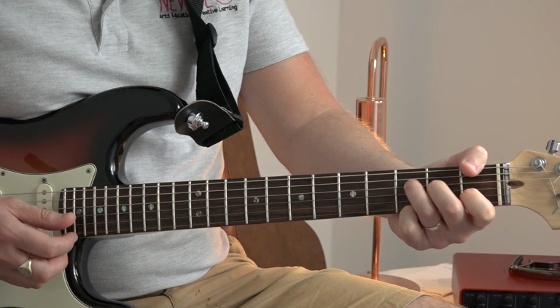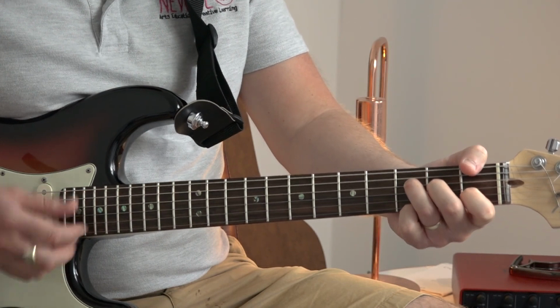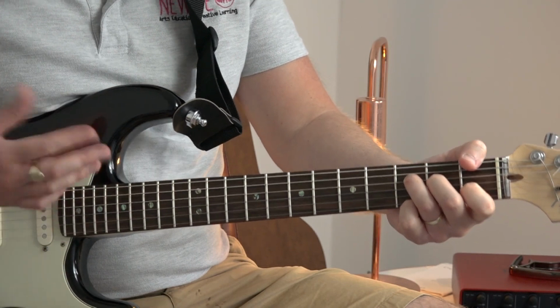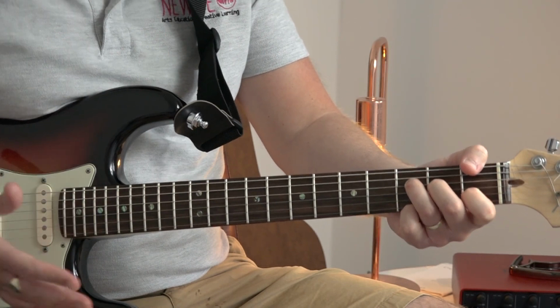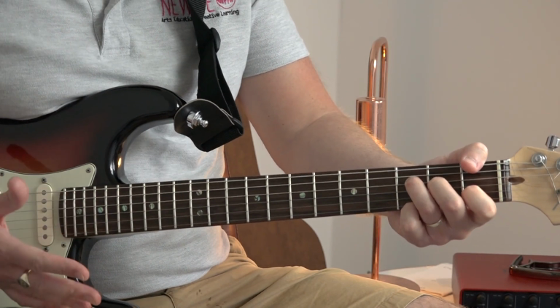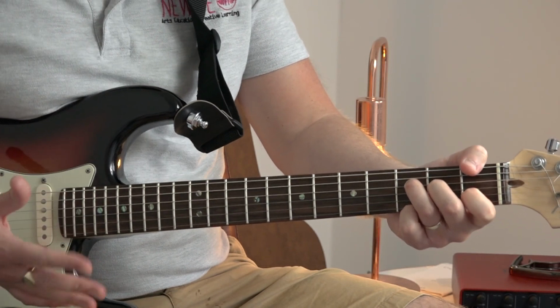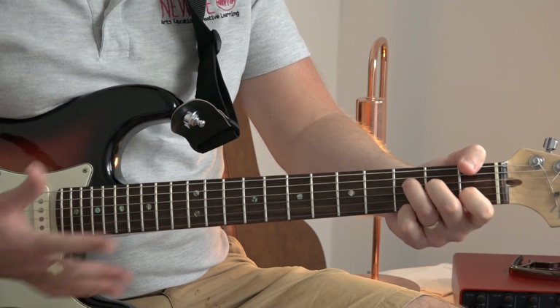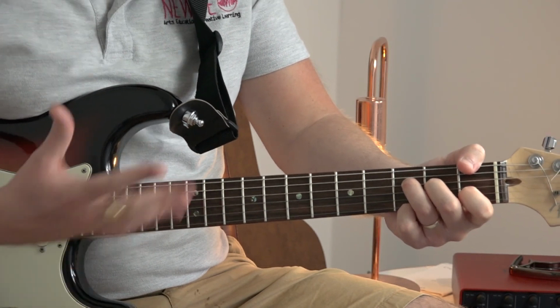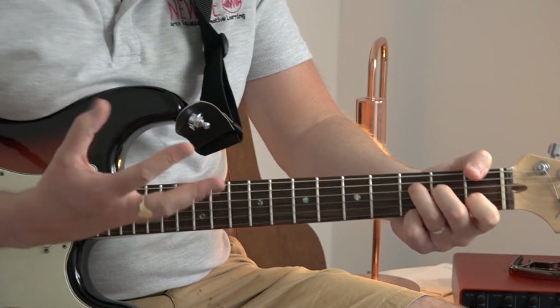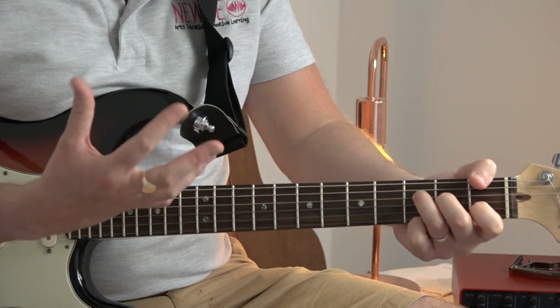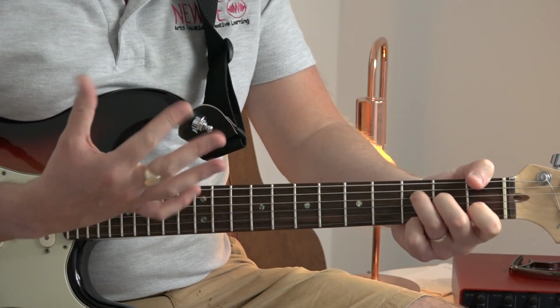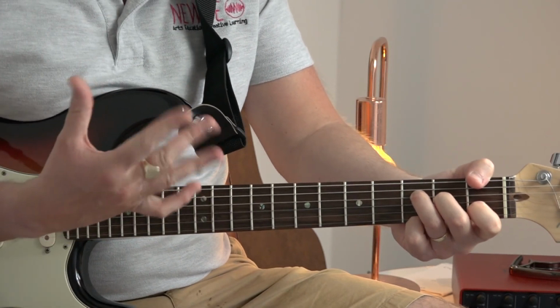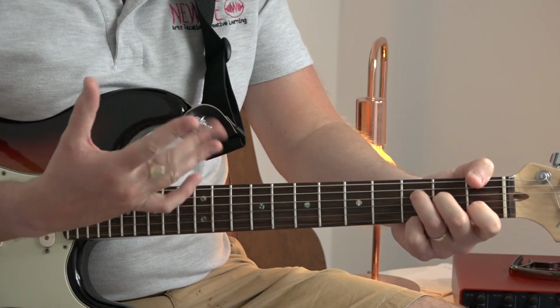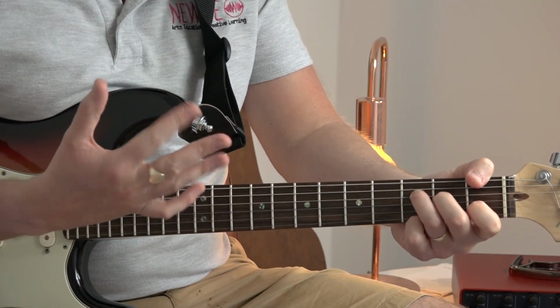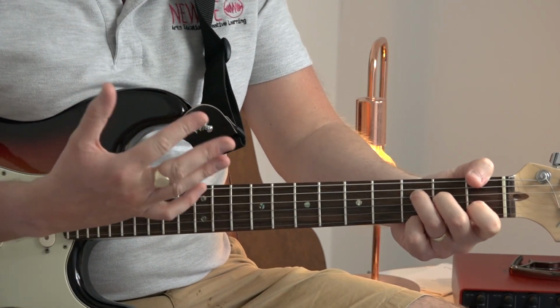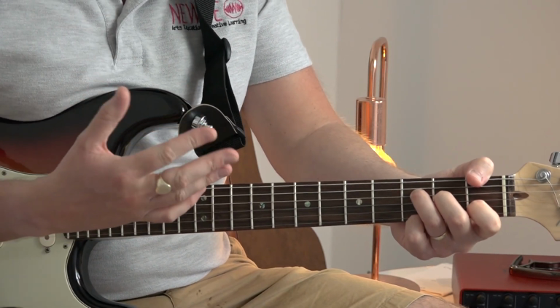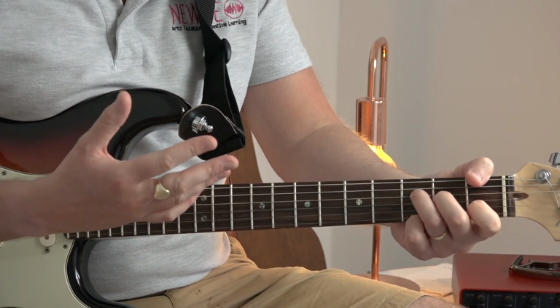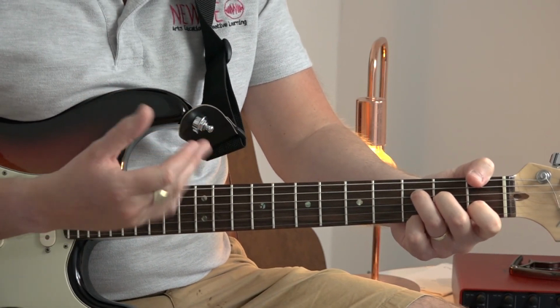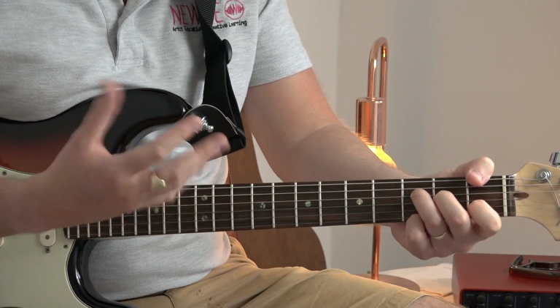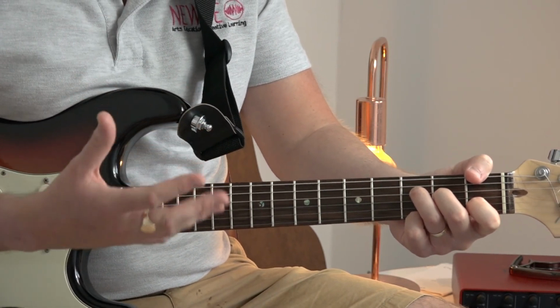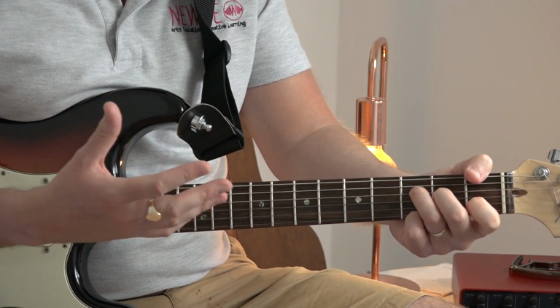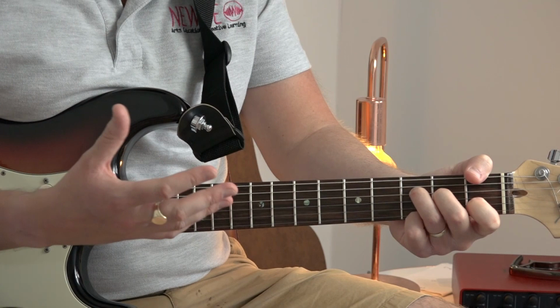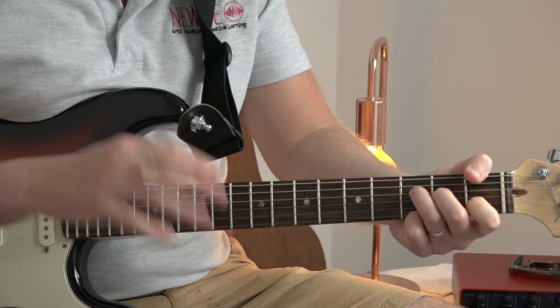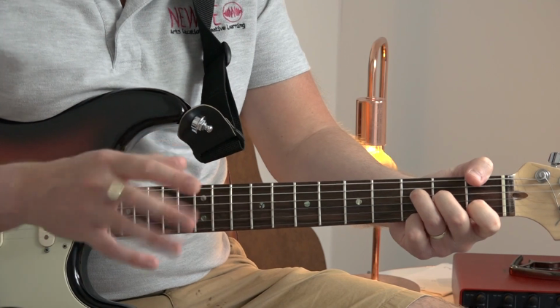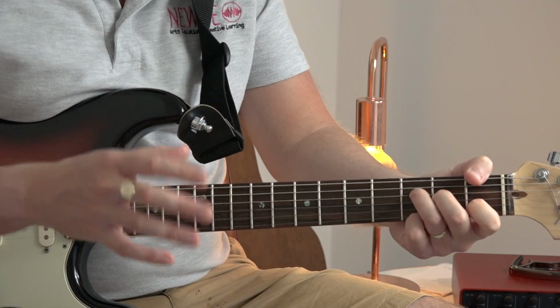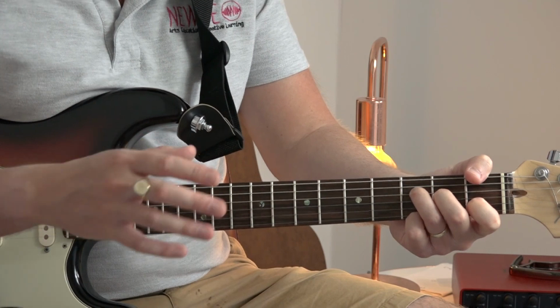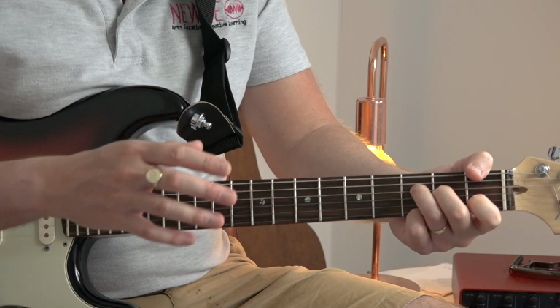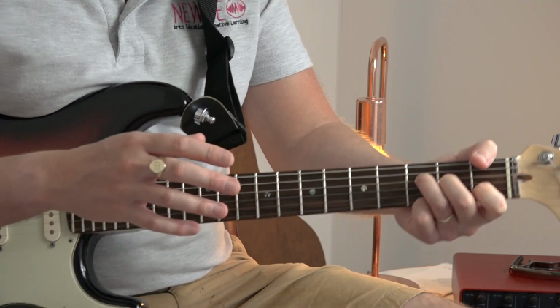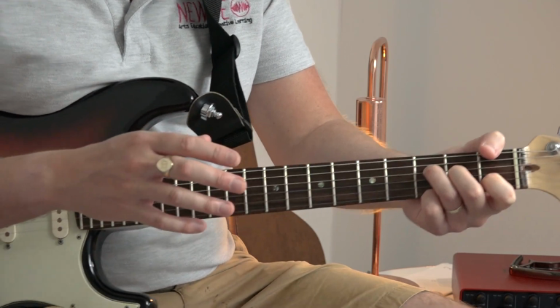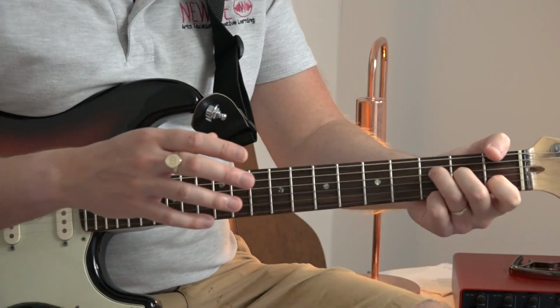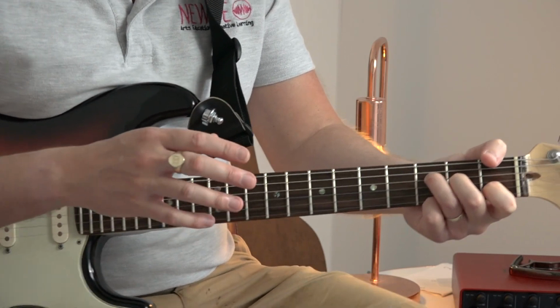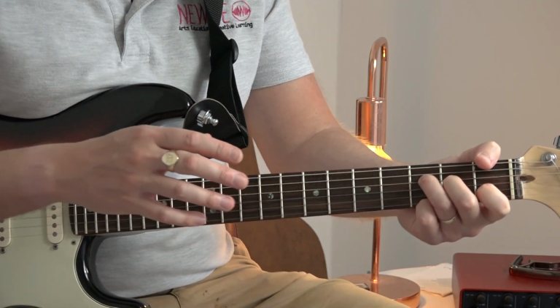I'm going to break that down. I'm also going to talk about the finger picking action with your right hand, because that's fairly important.